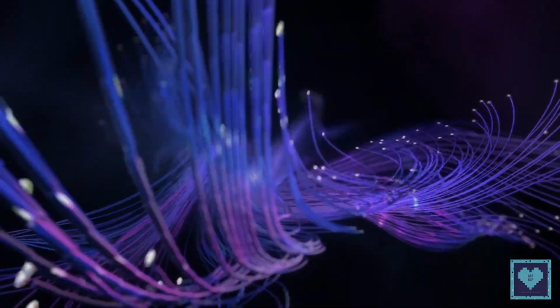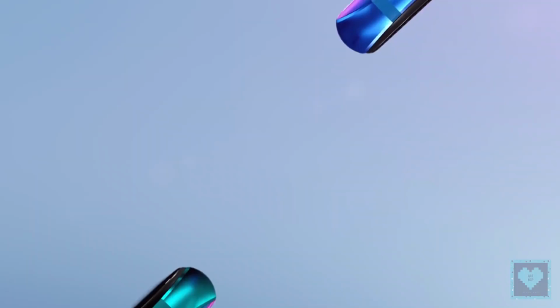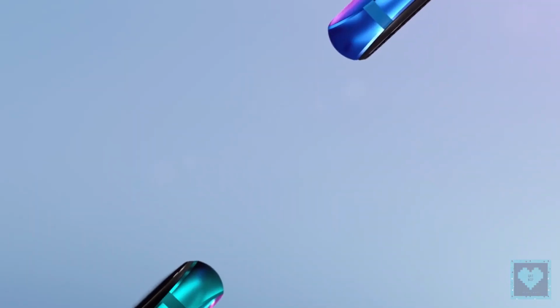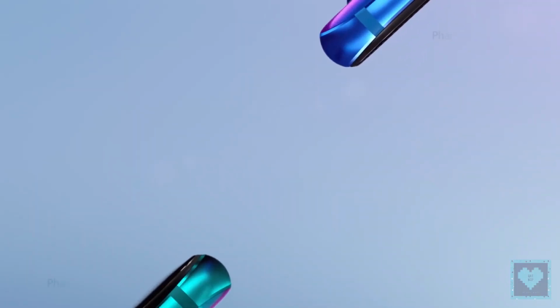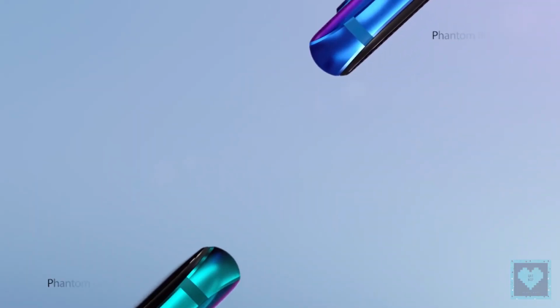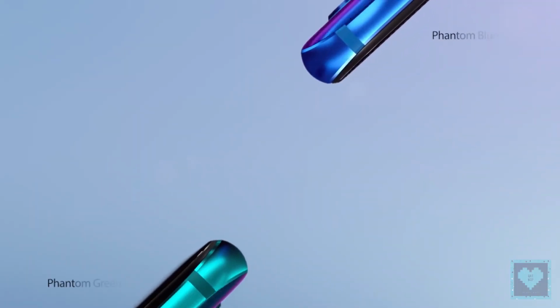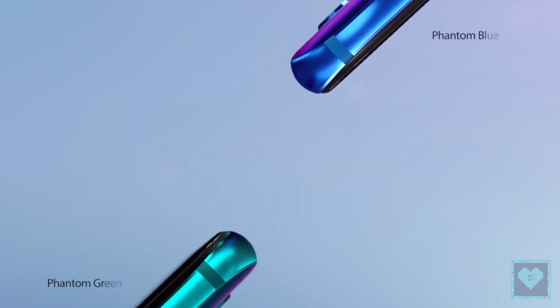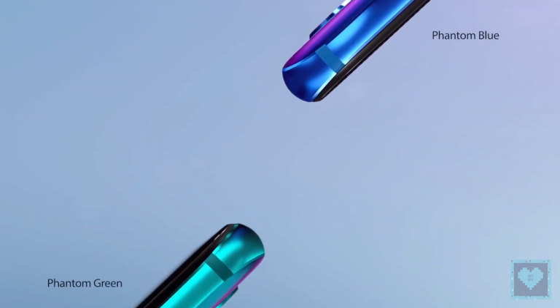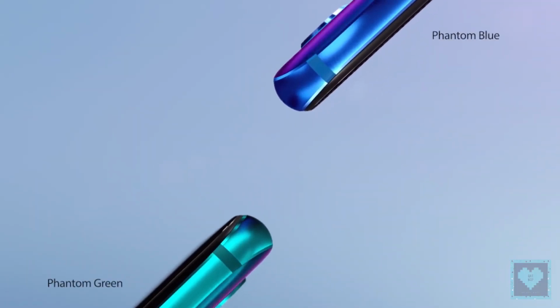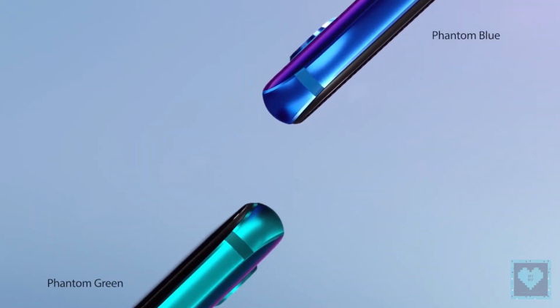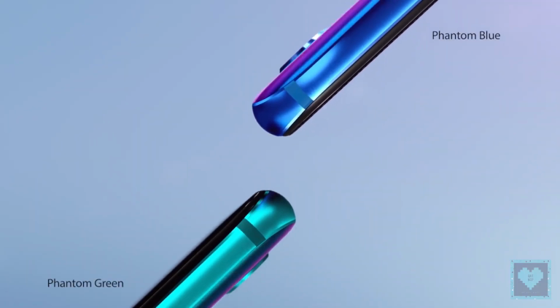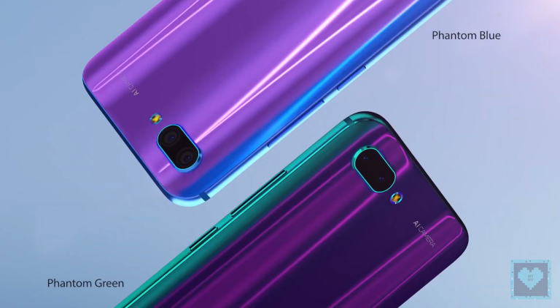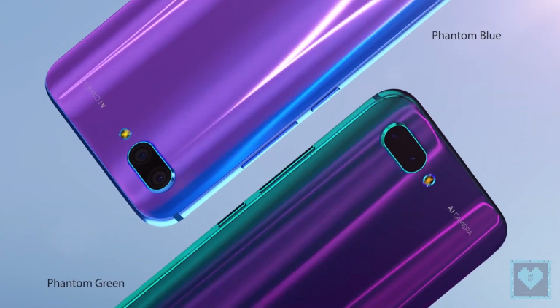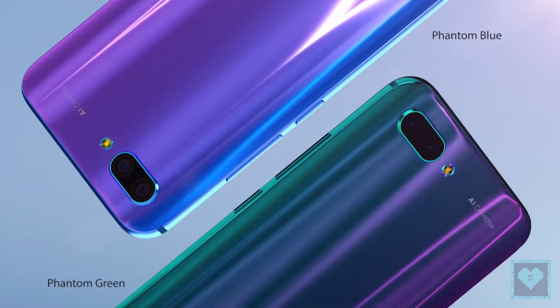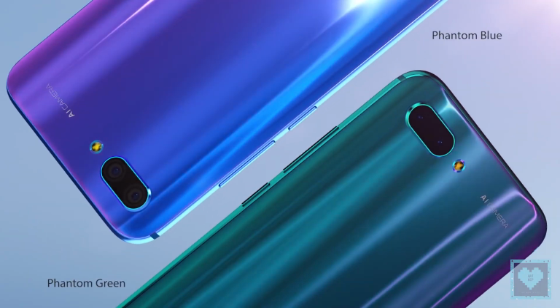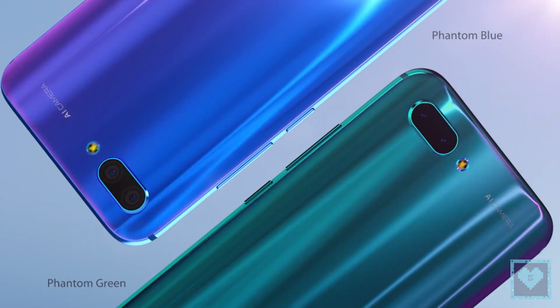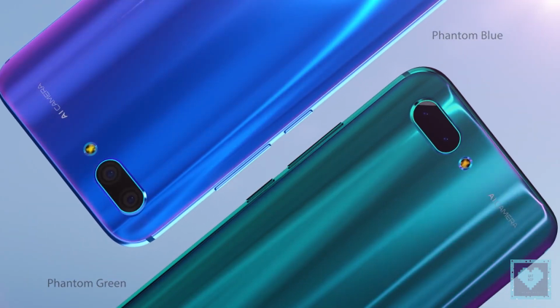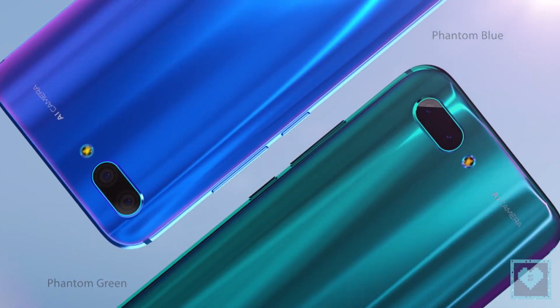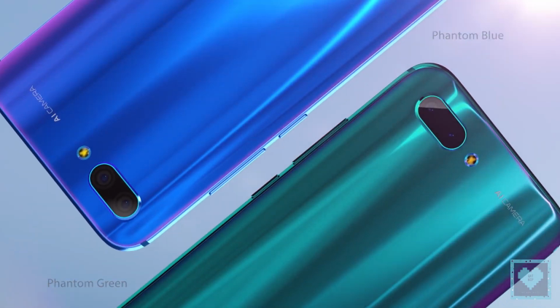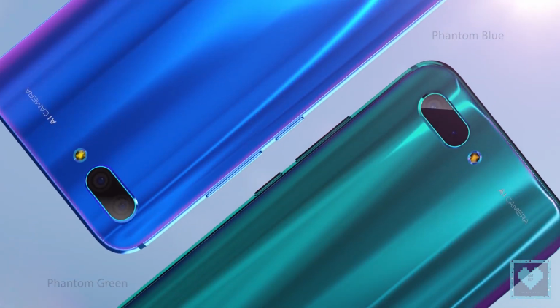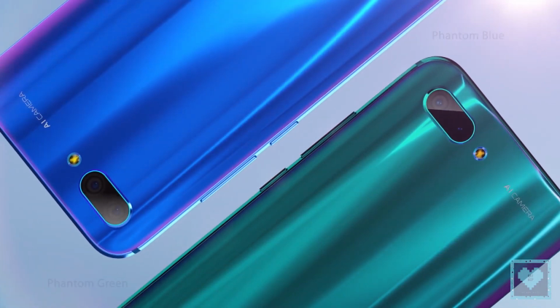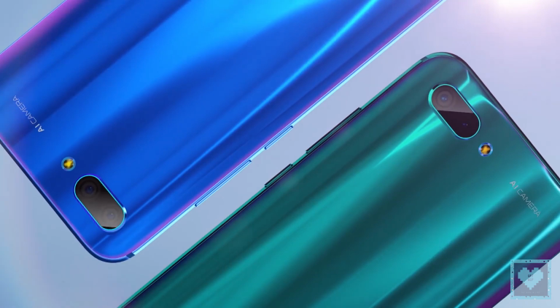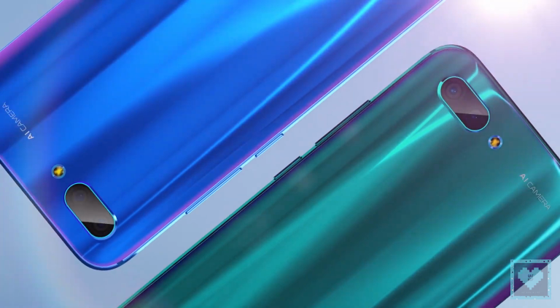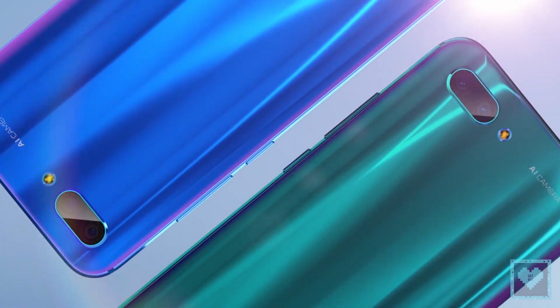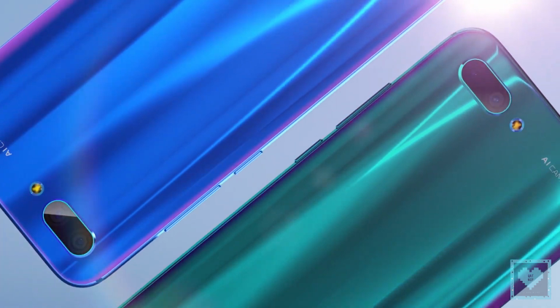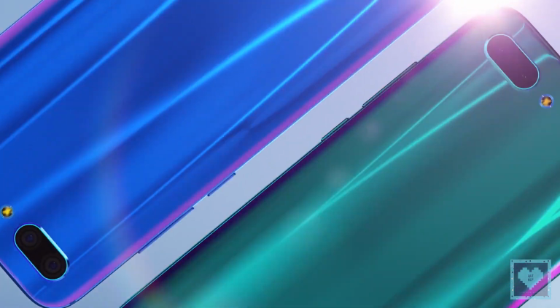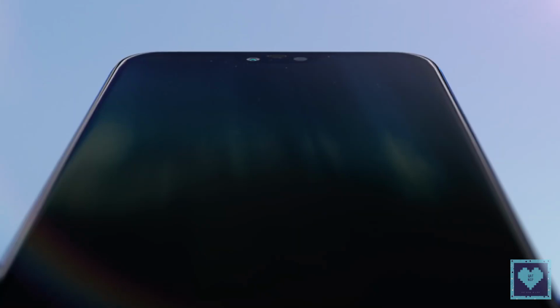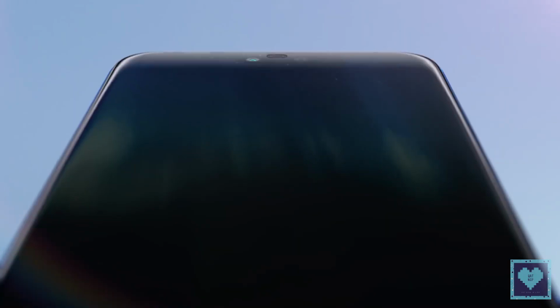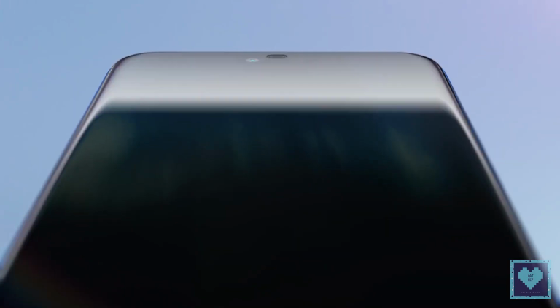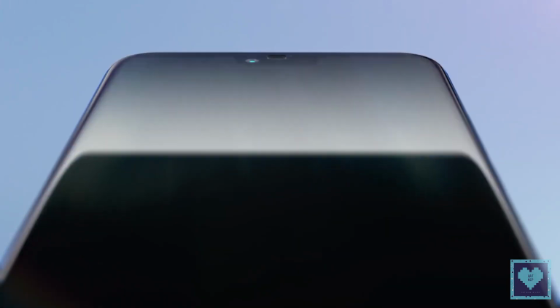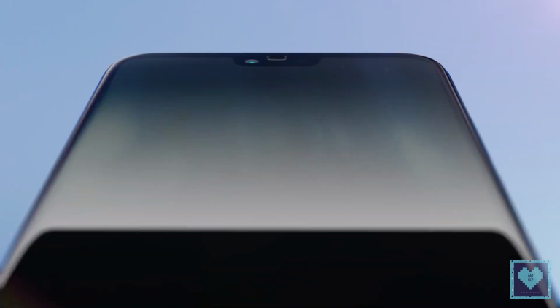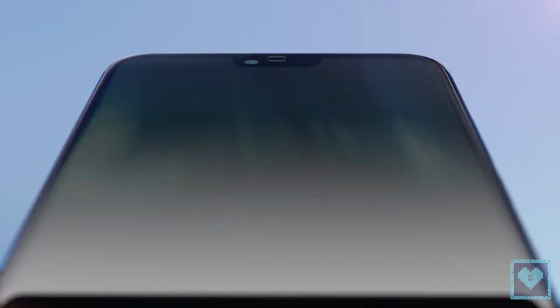The colors available for the device are Glacier Grey, Midnight Black, Phantom Blue, and Phantom Green, with the latter two having a unique tint similar to the Twilight version of the P20 and P20 Pro.